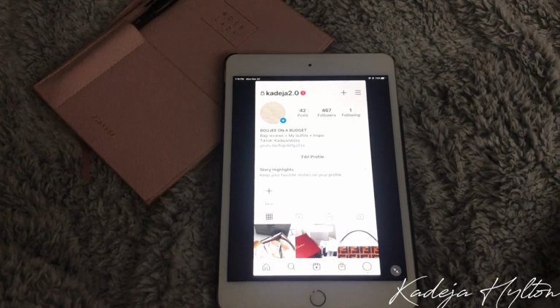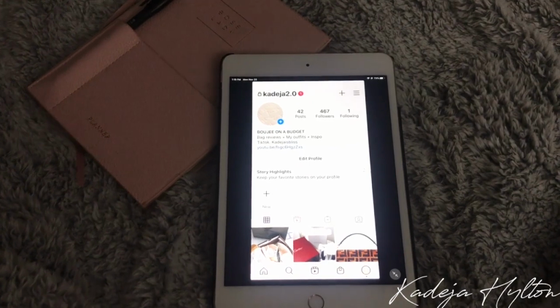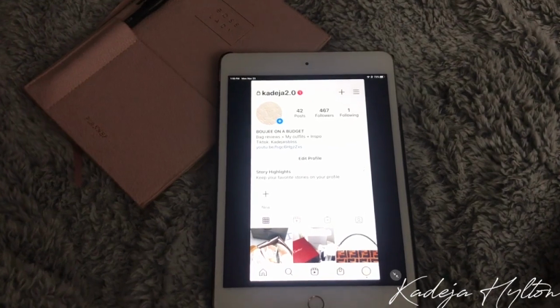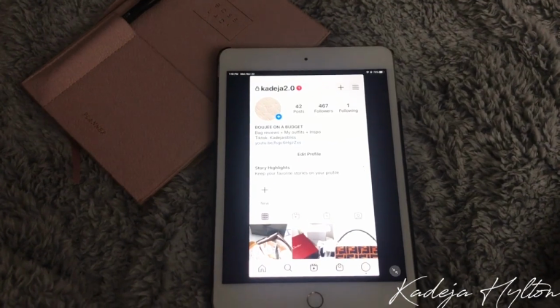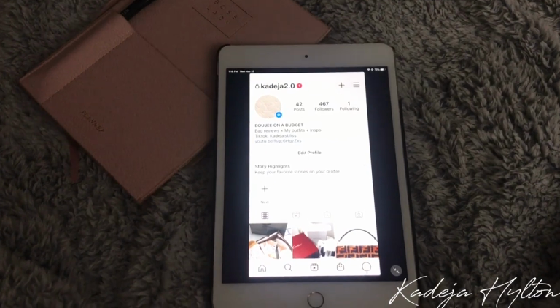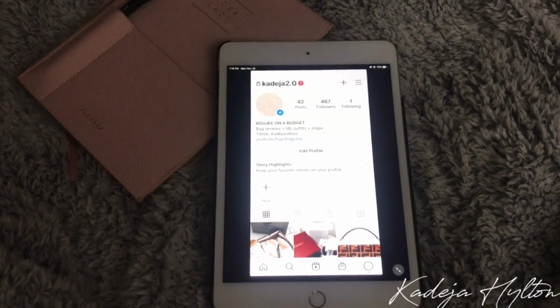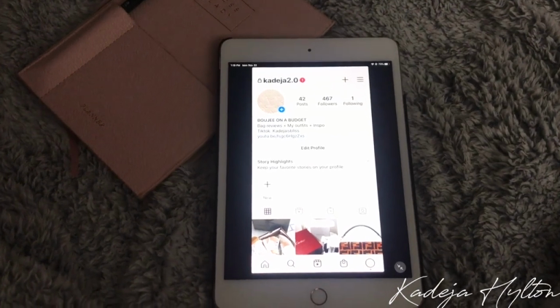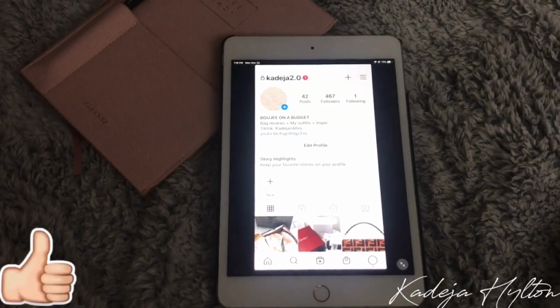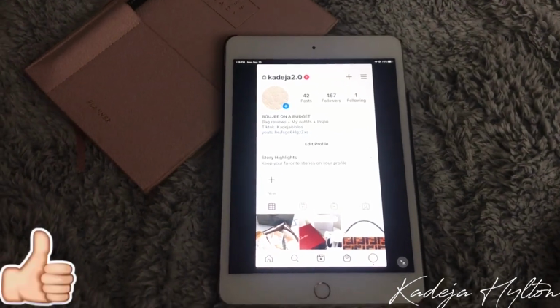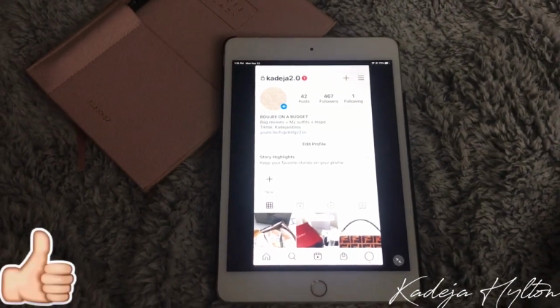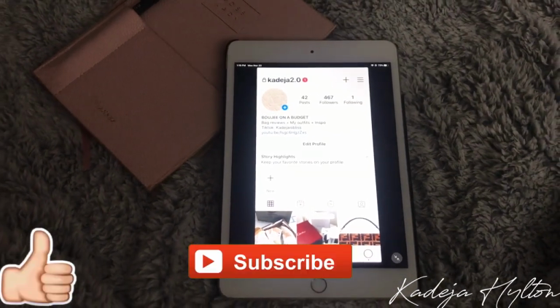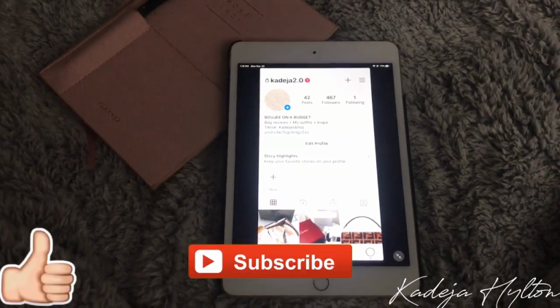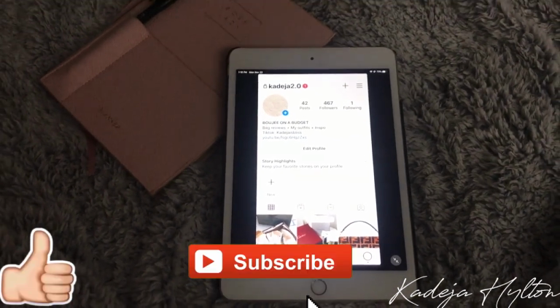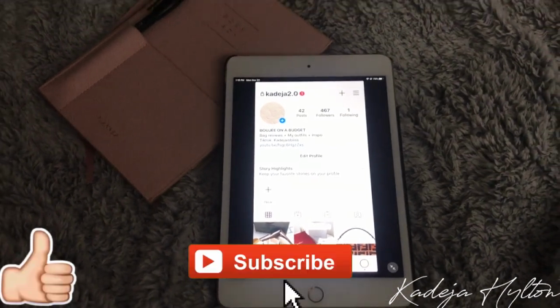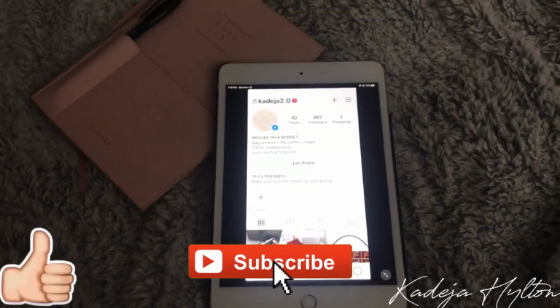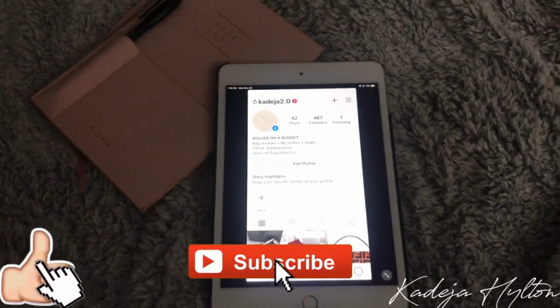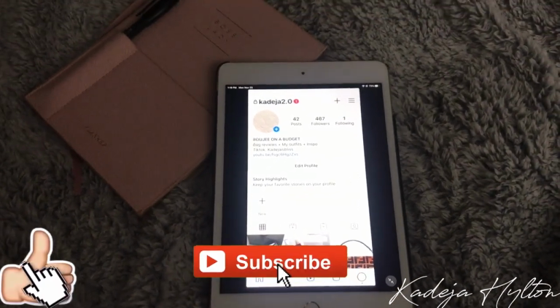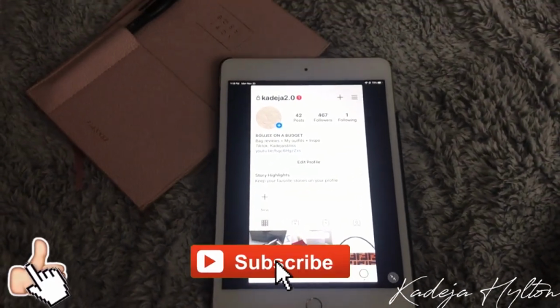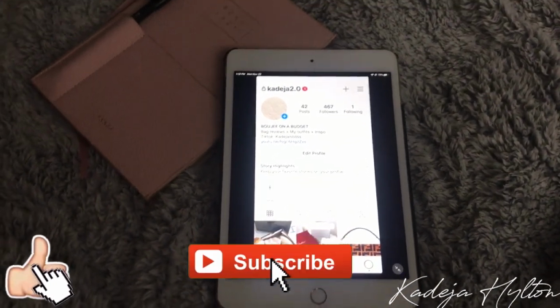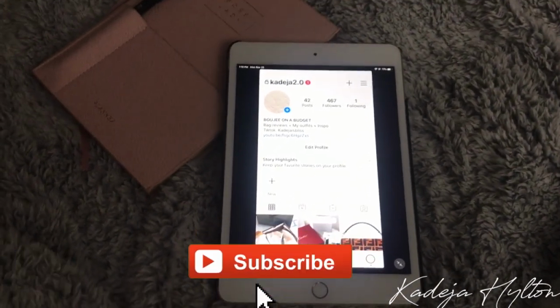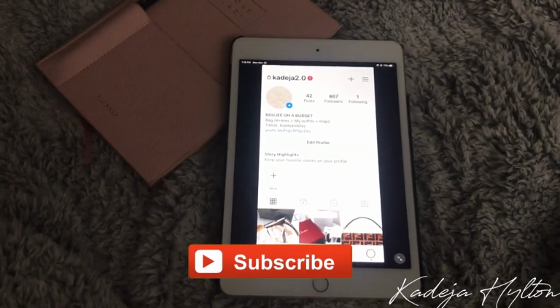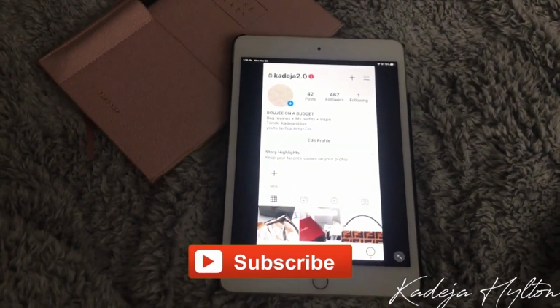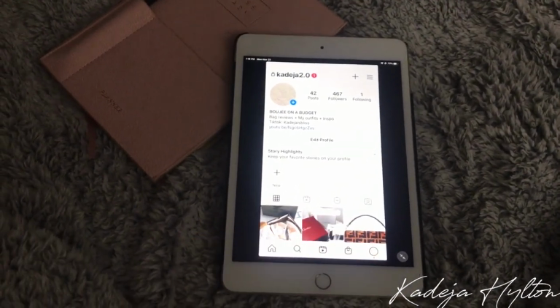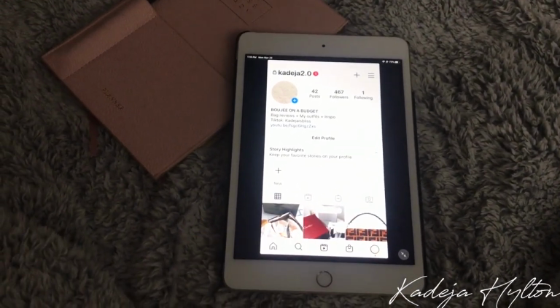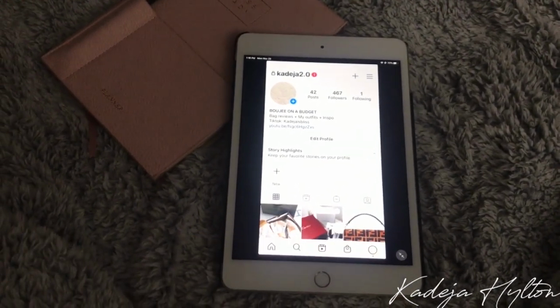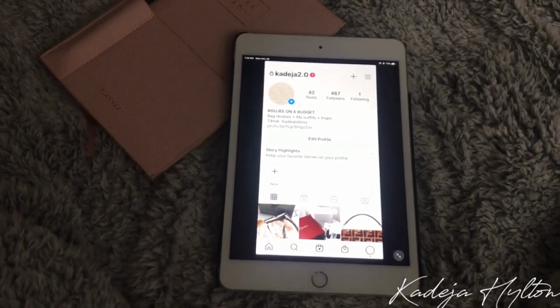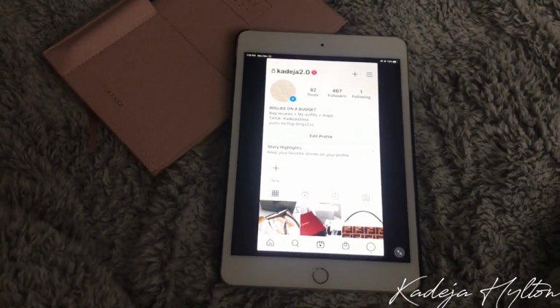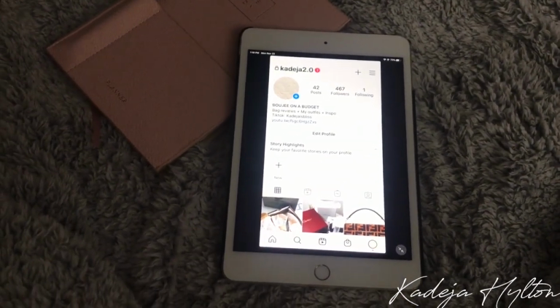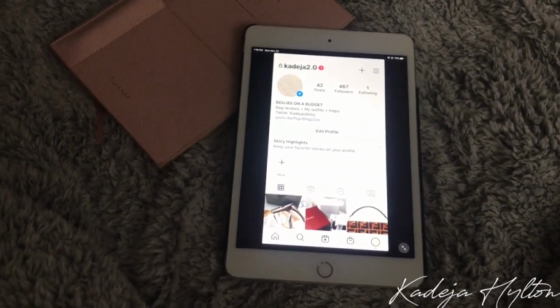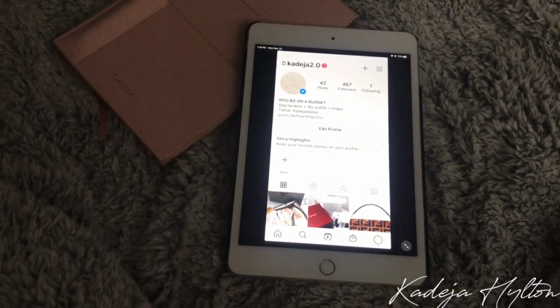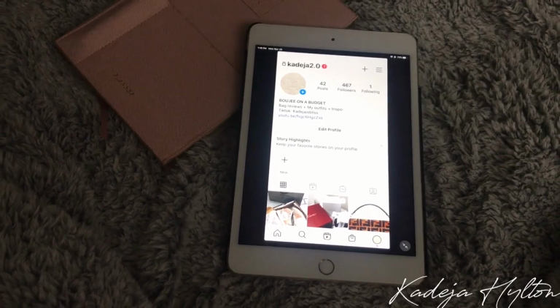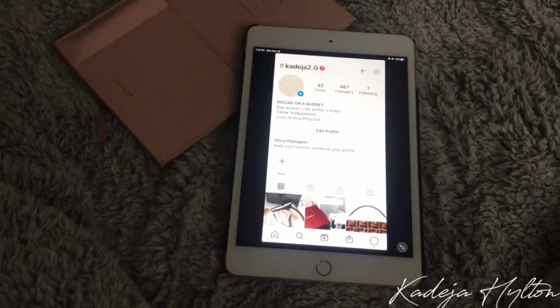Make sure you guys comment, like, and subscribe, and I will see you guys in the next video. Bye!